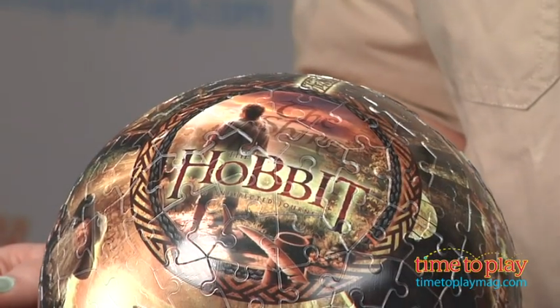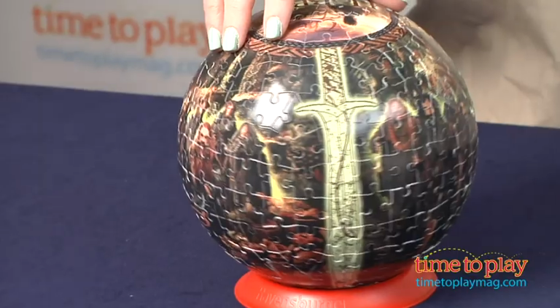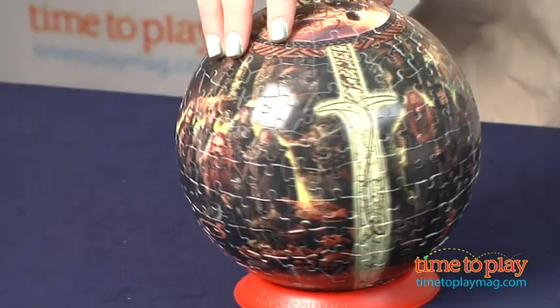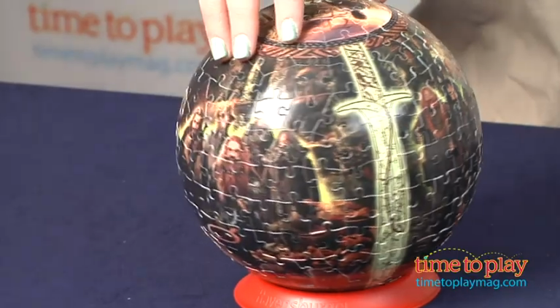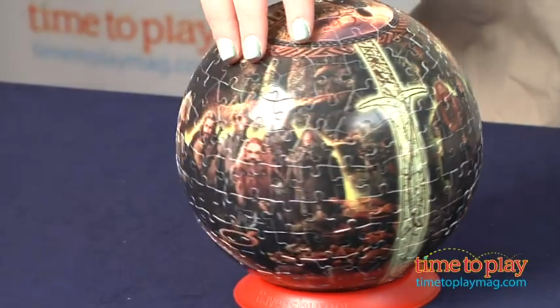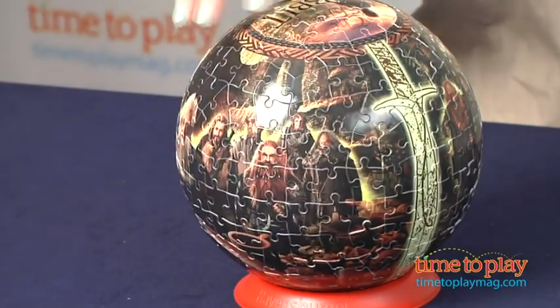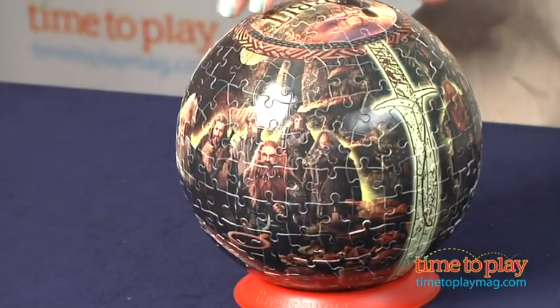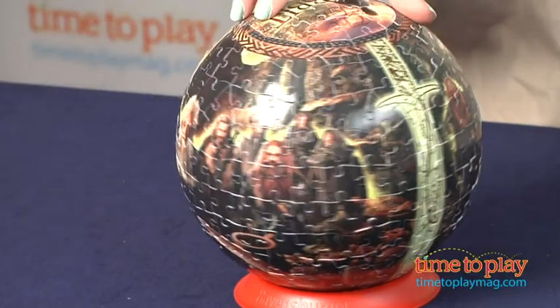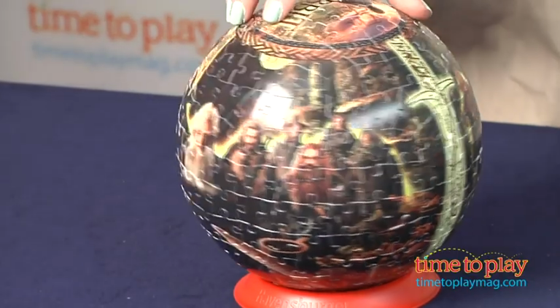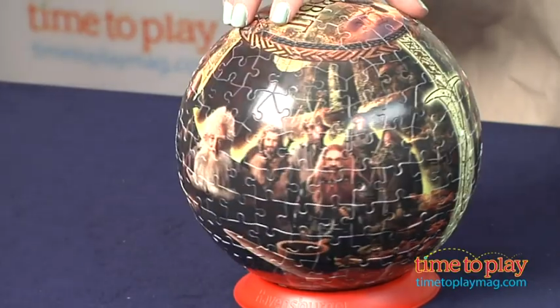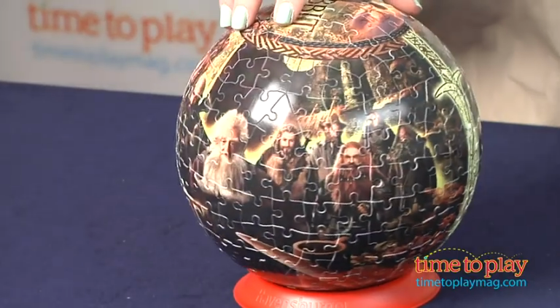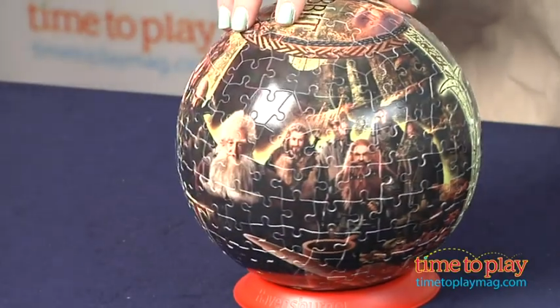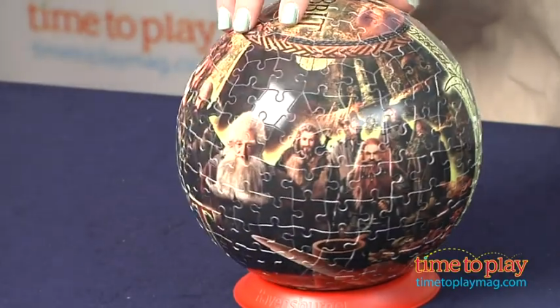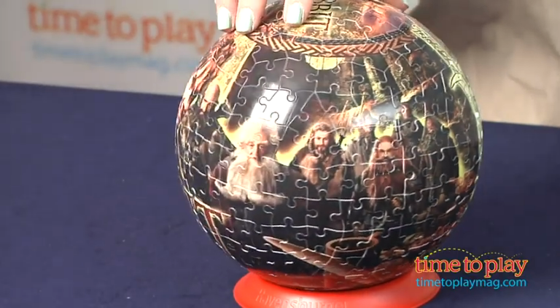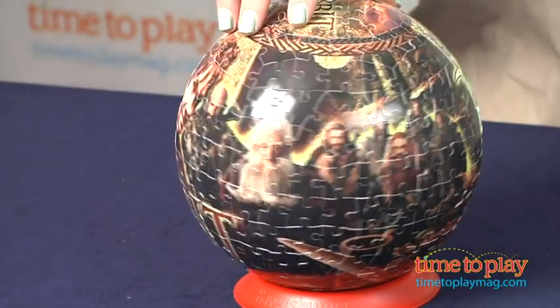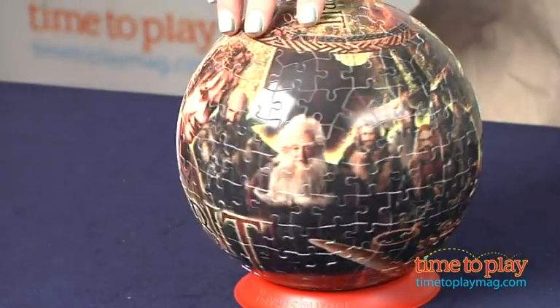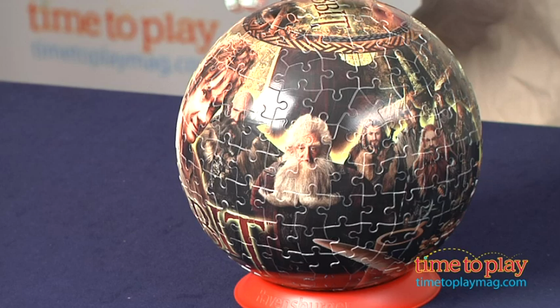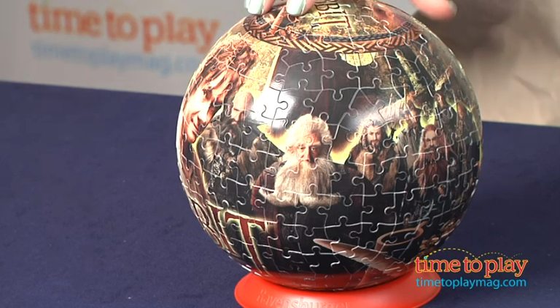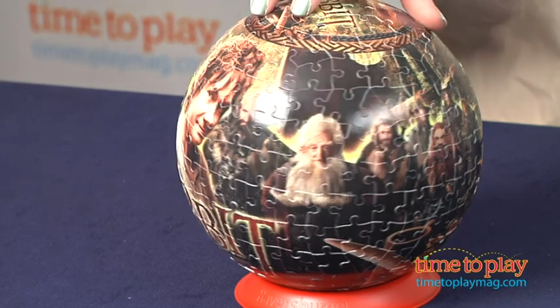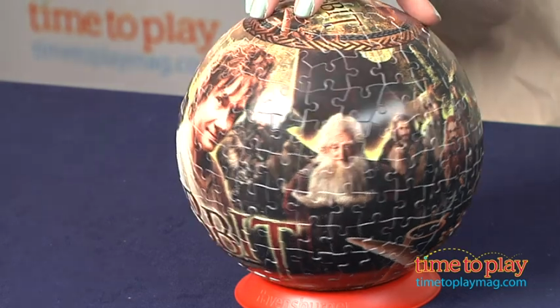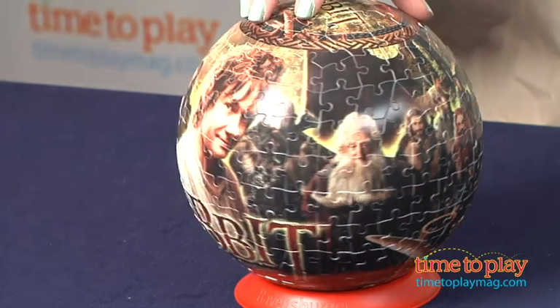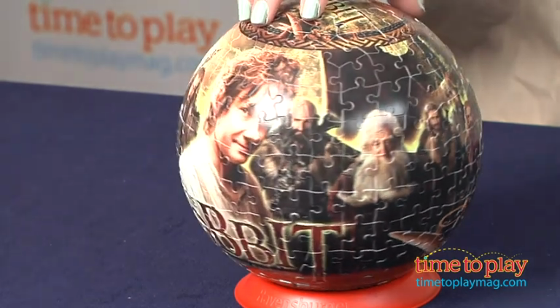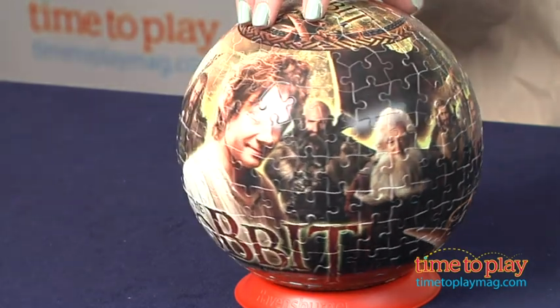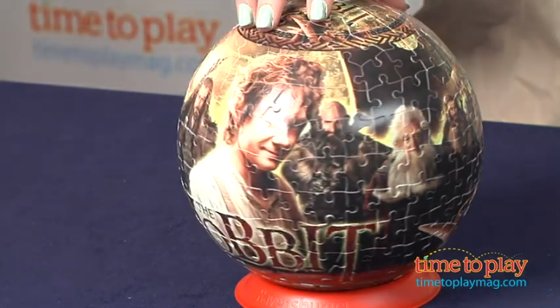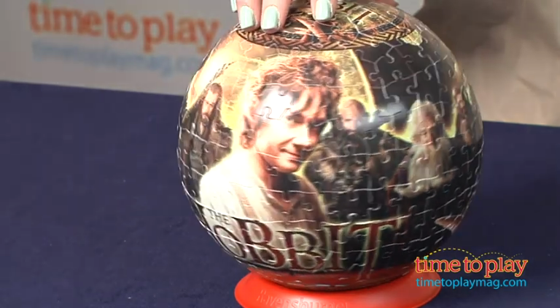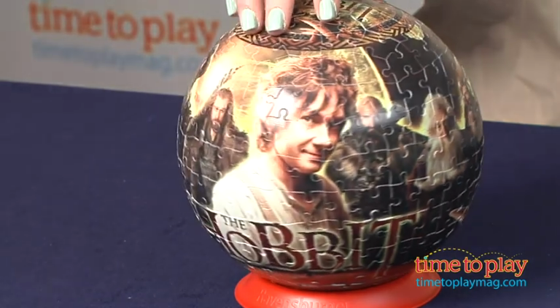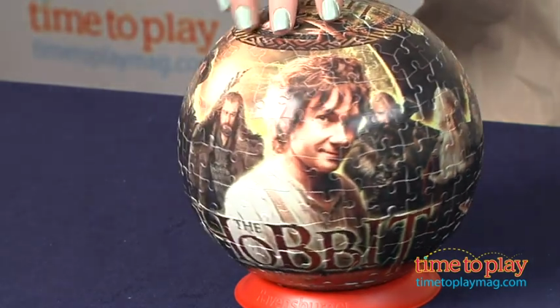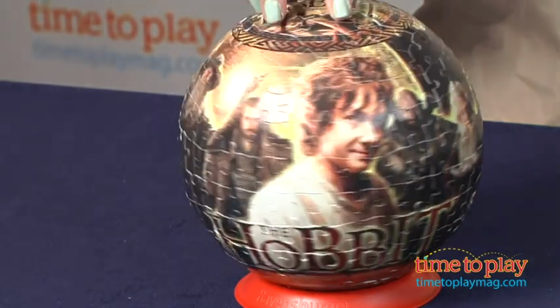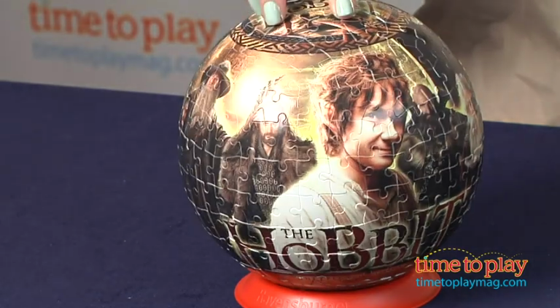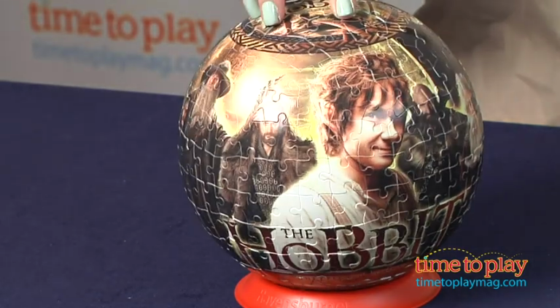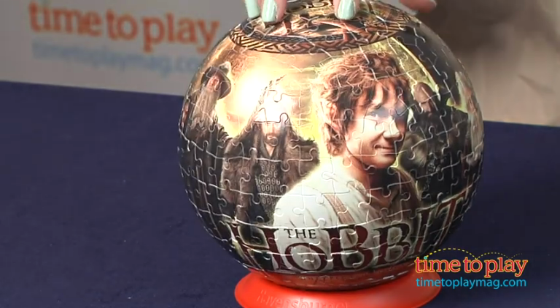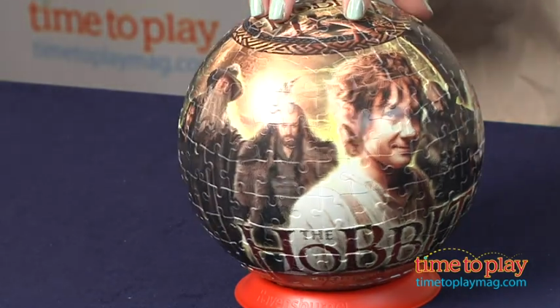And the image, once completed, is of Bilbo, Gandalf, and the Company of Dwarves, and a display stand is included.